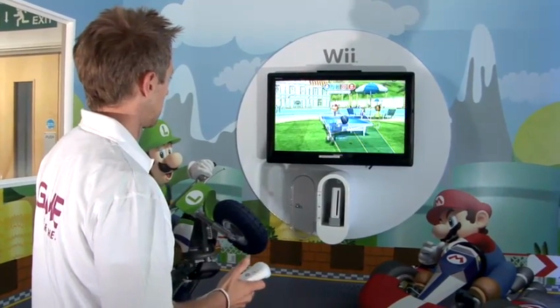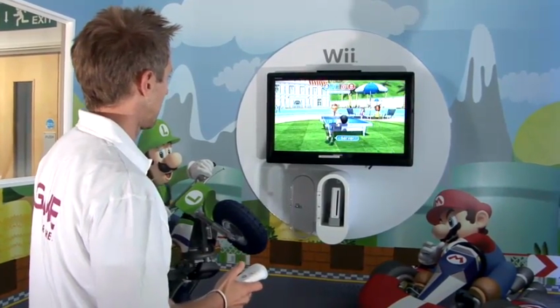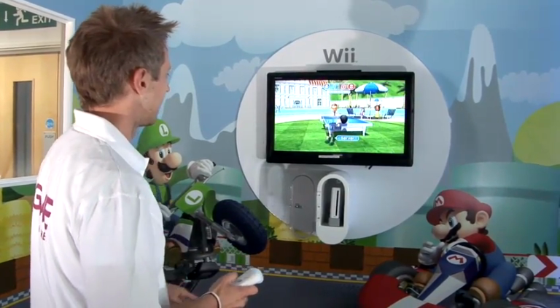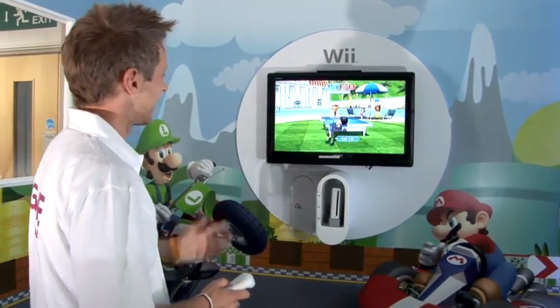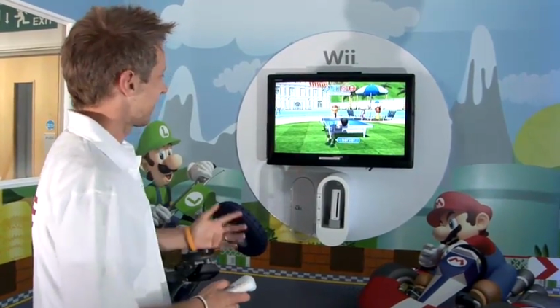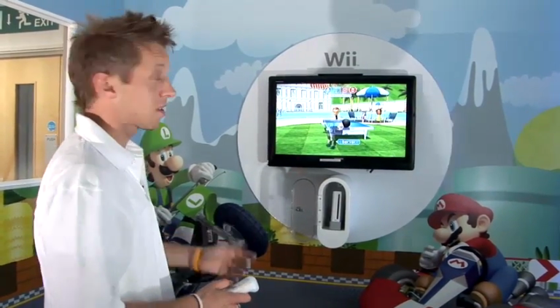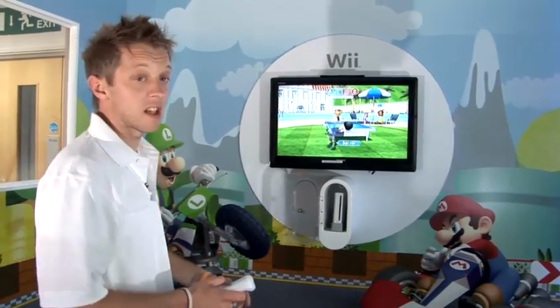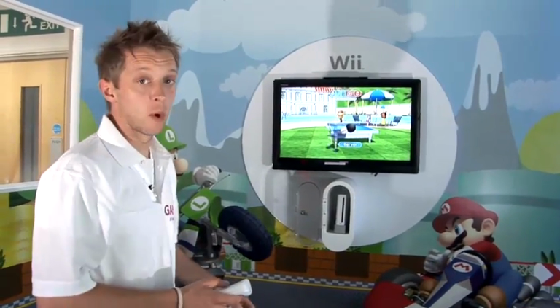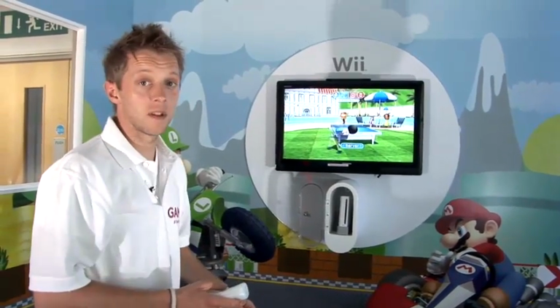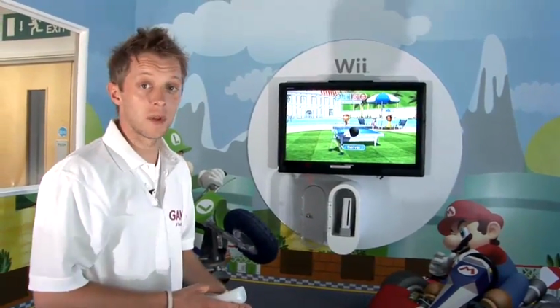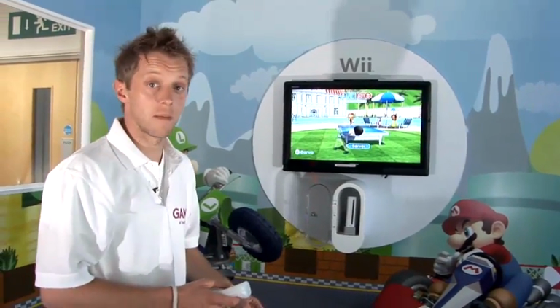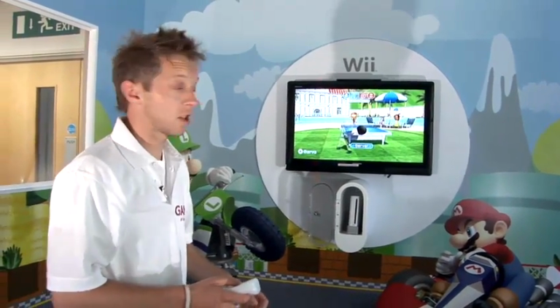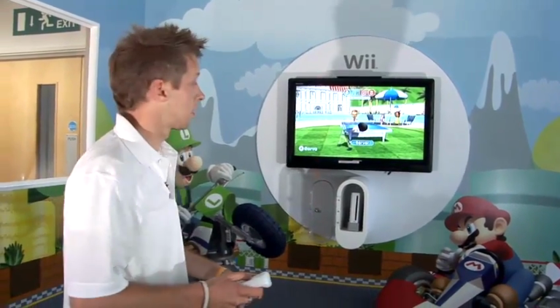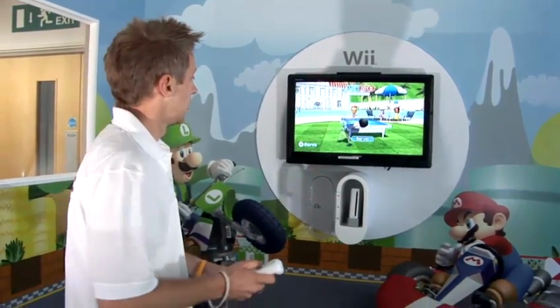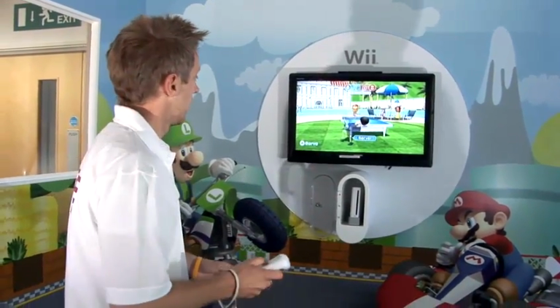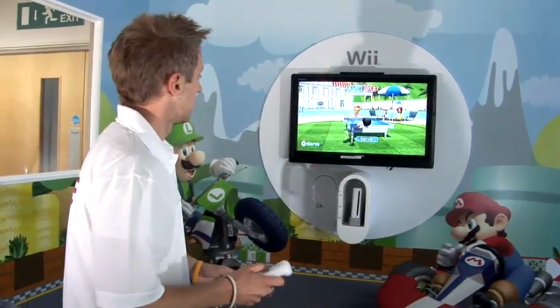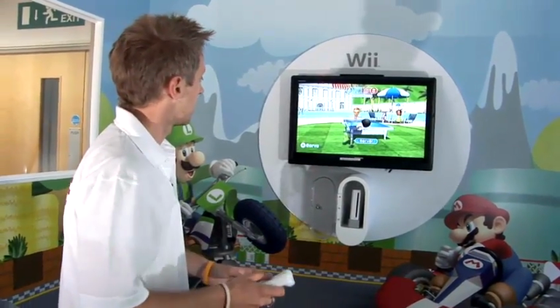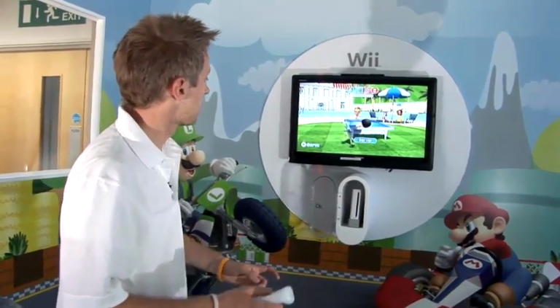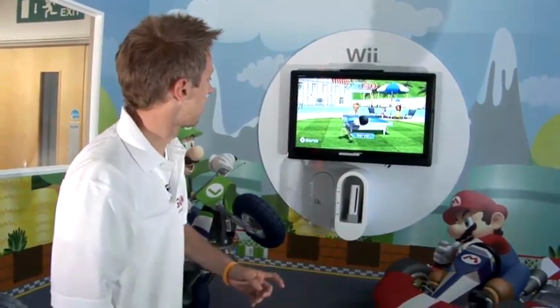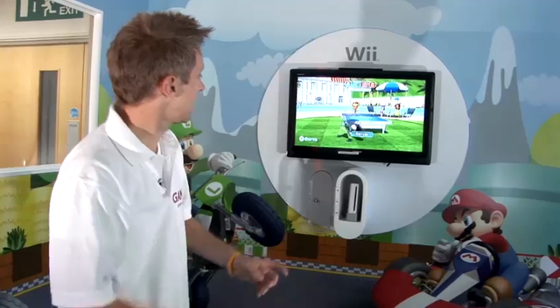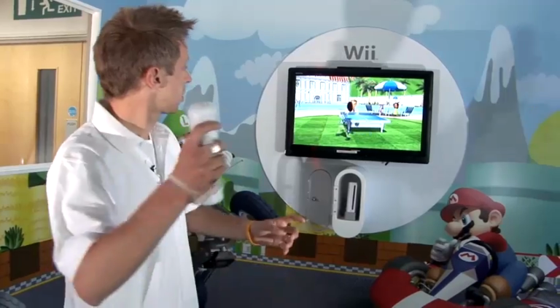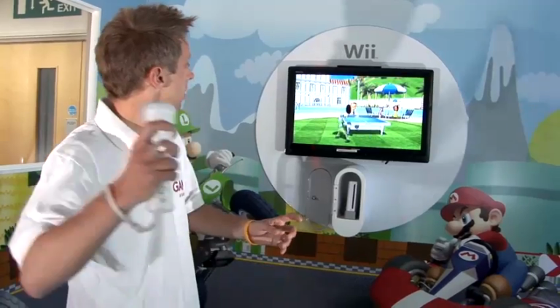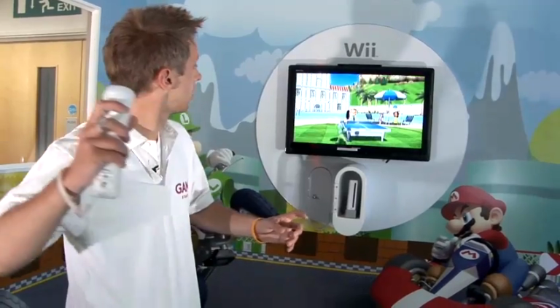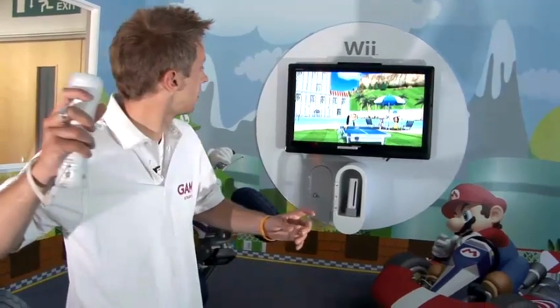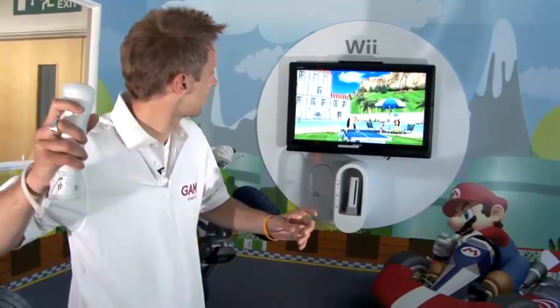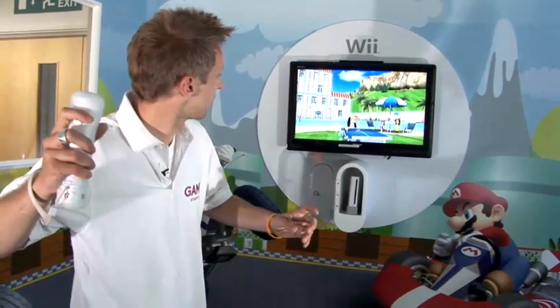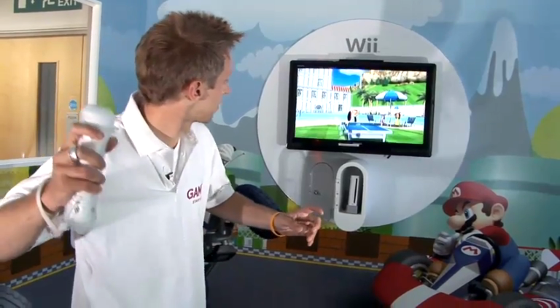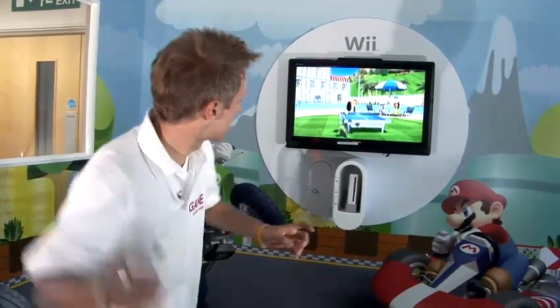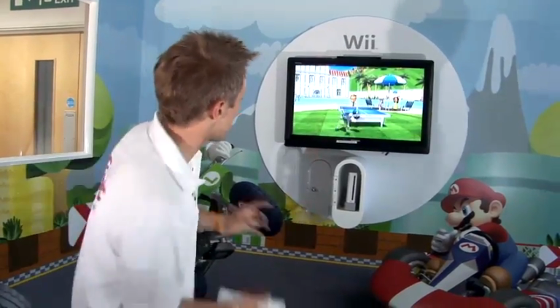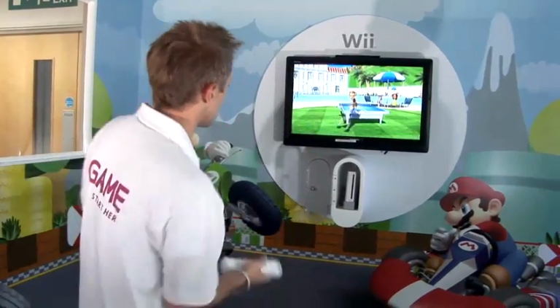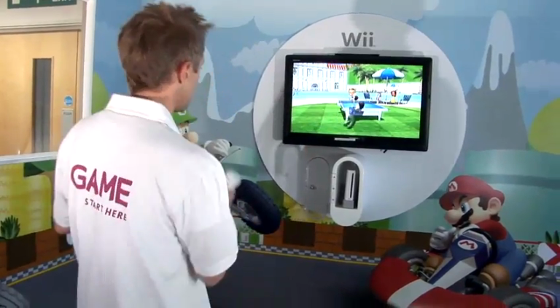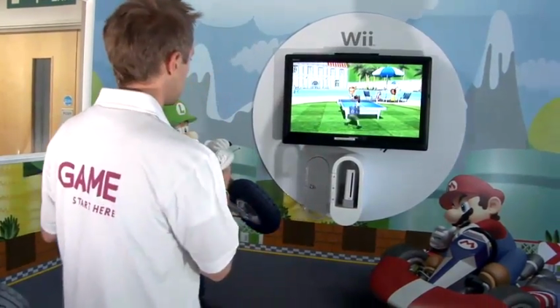It's first to six points within the match and you get two serves each before it swaps over to the other person.